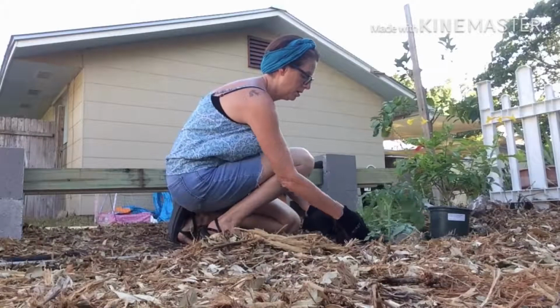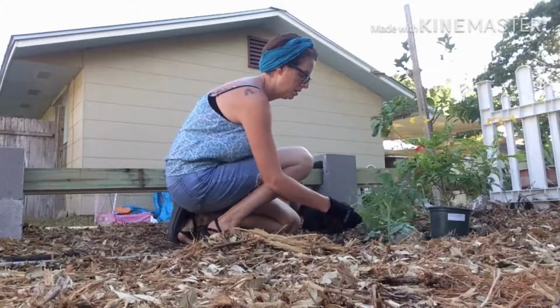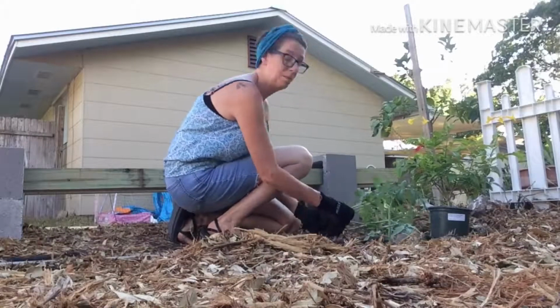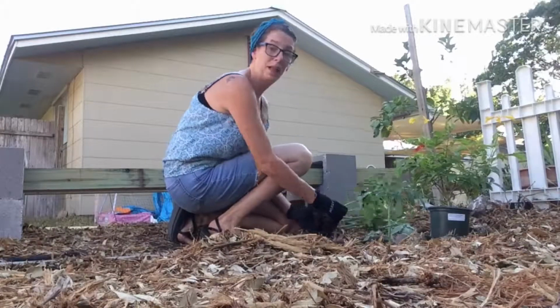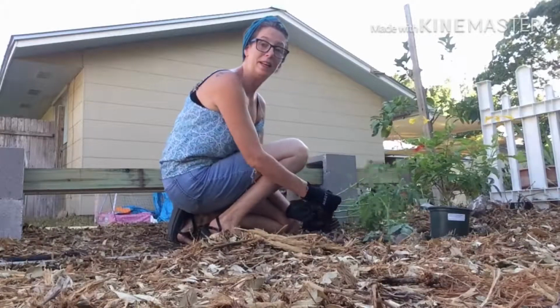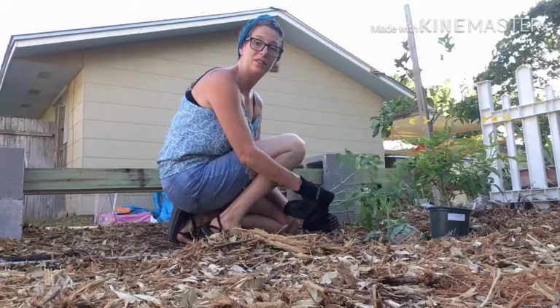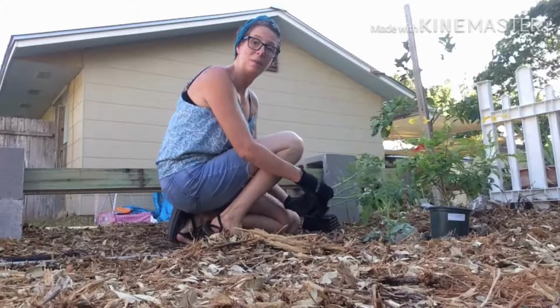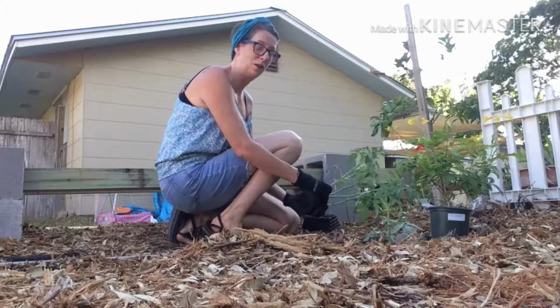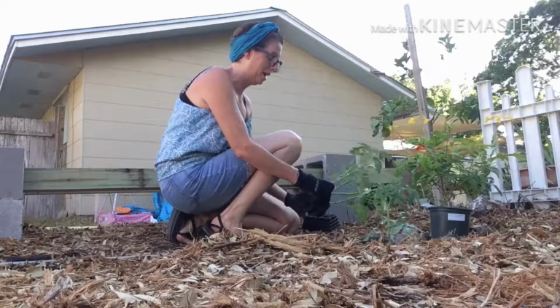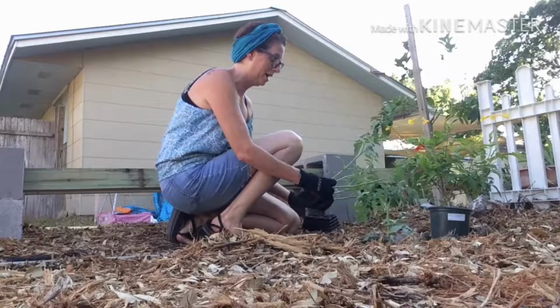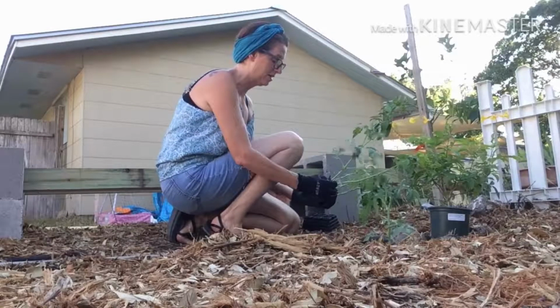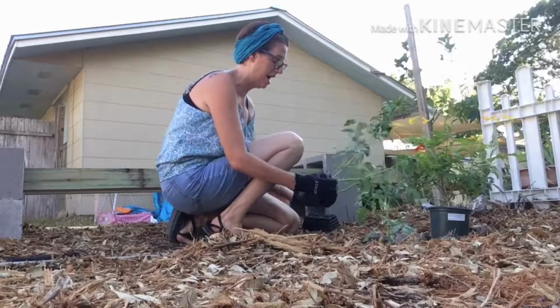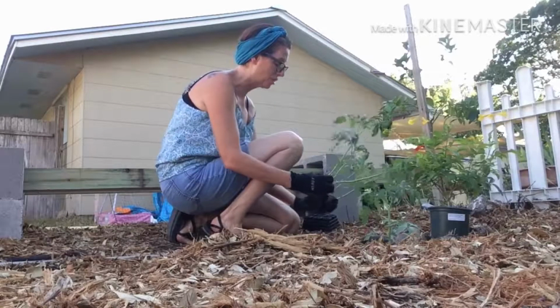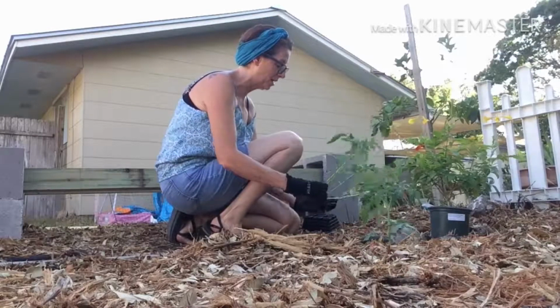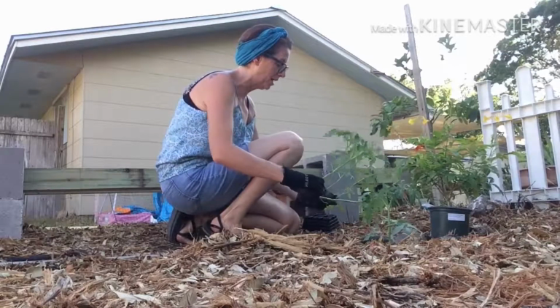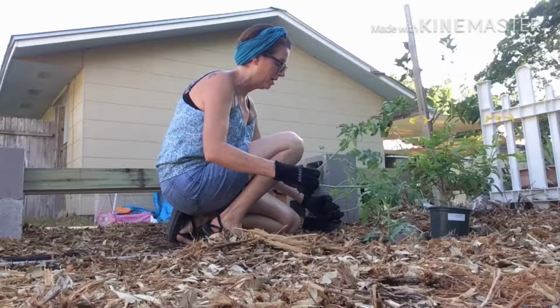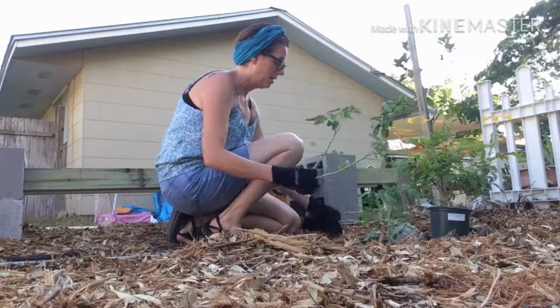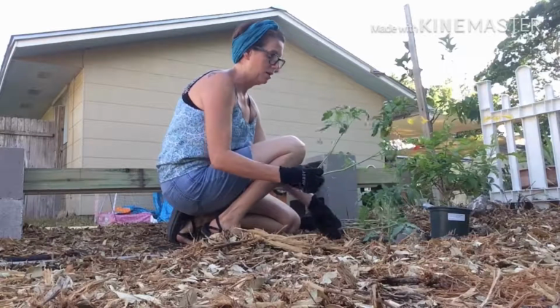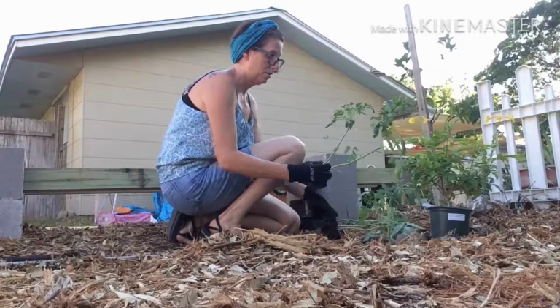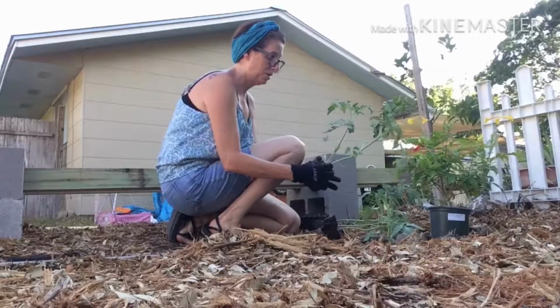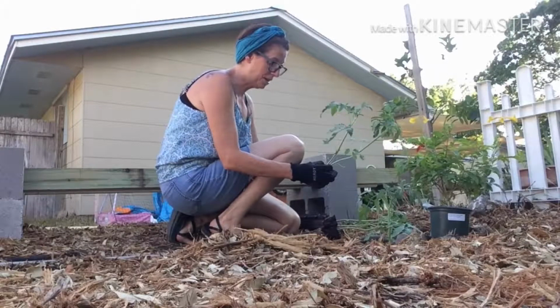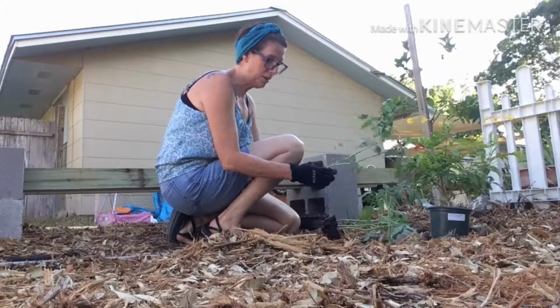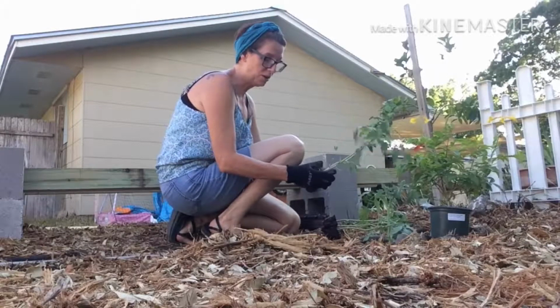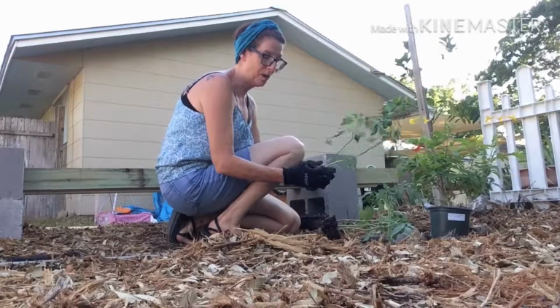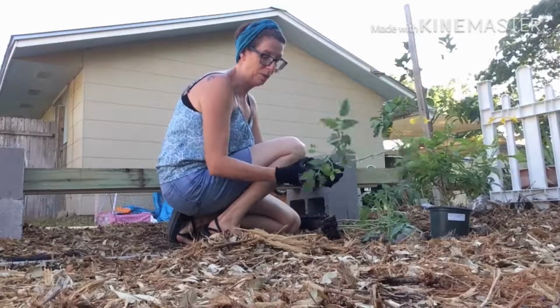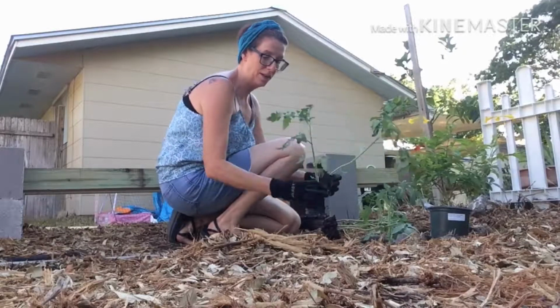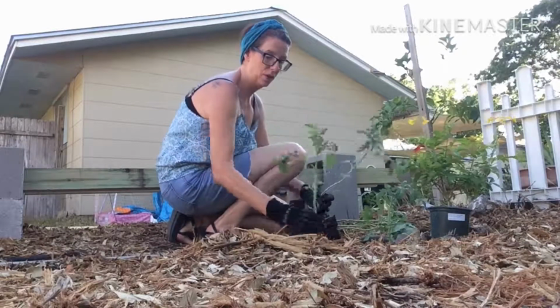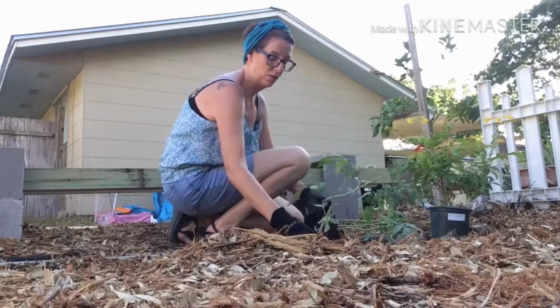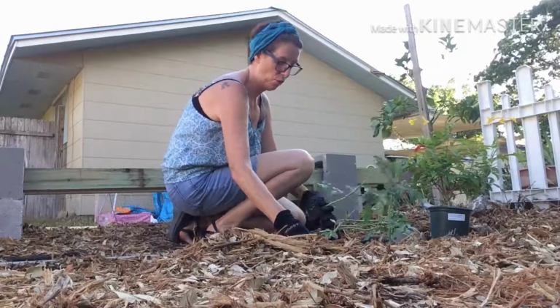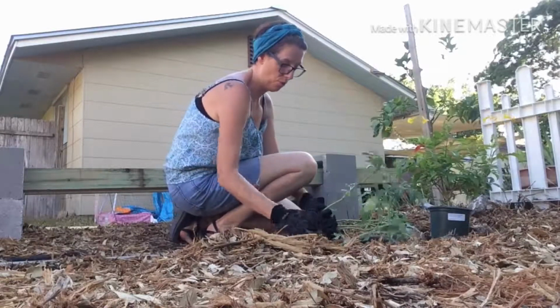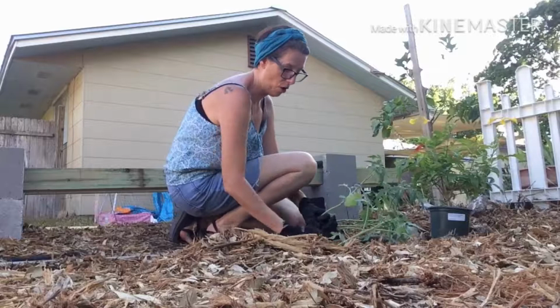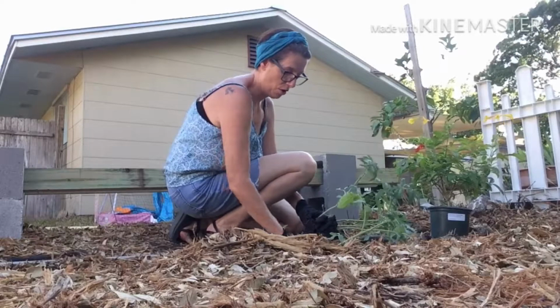I'm planting tomato plants. They're actually specific tomato plants that are for the fall.